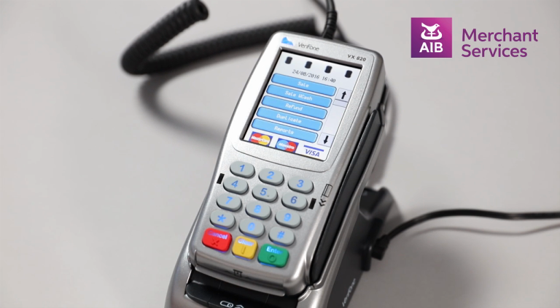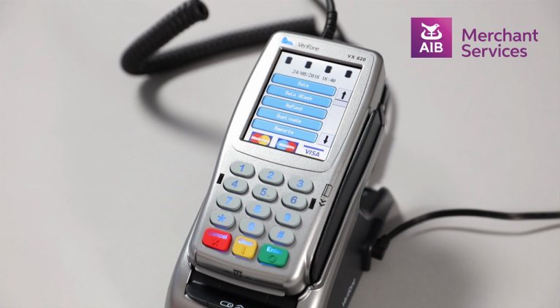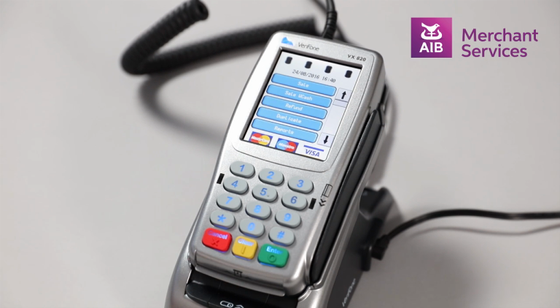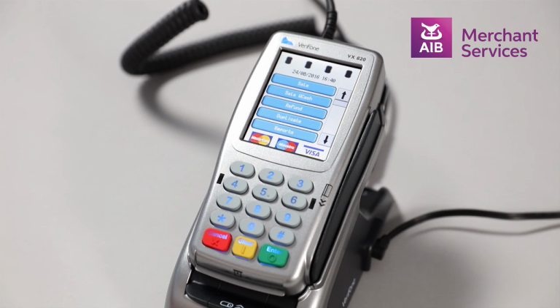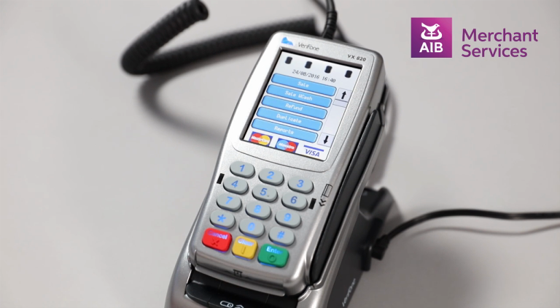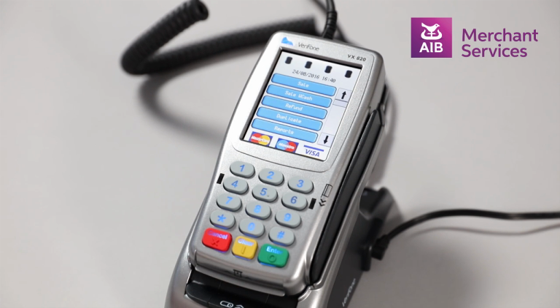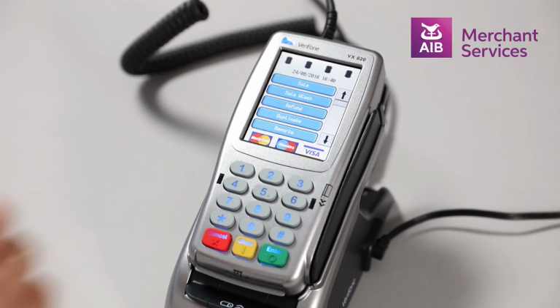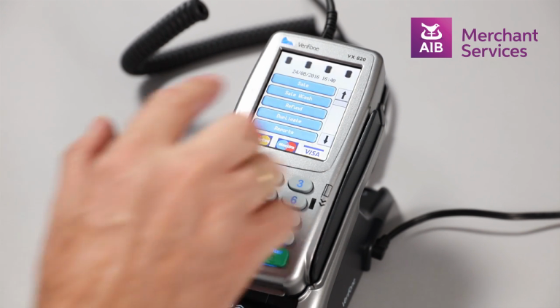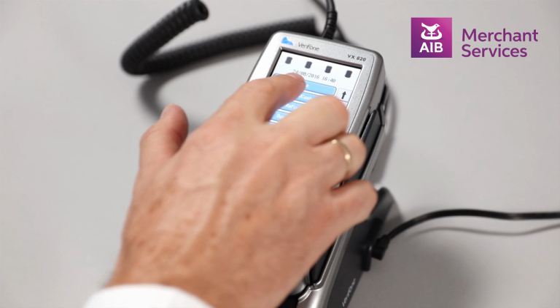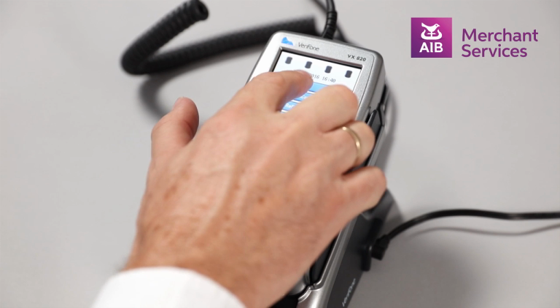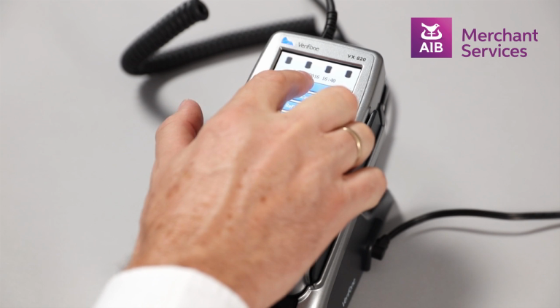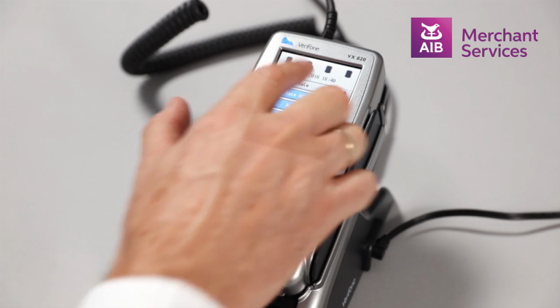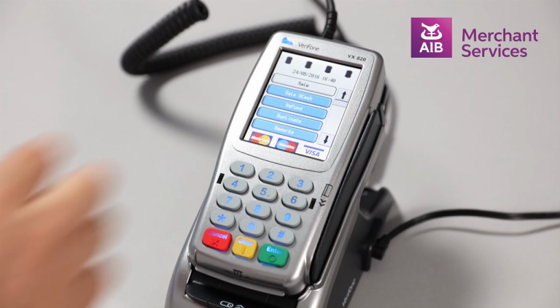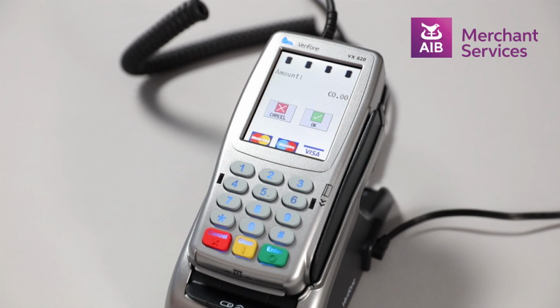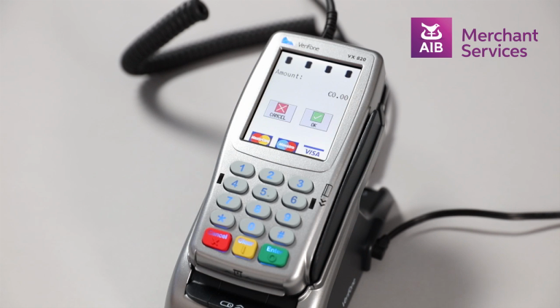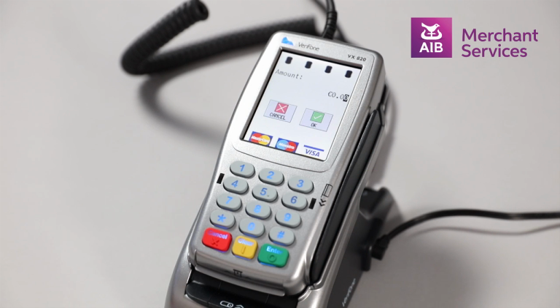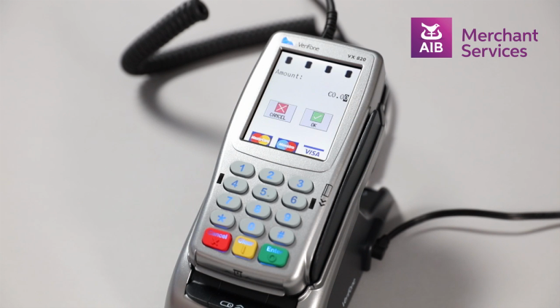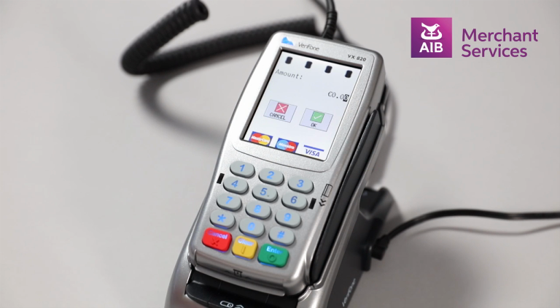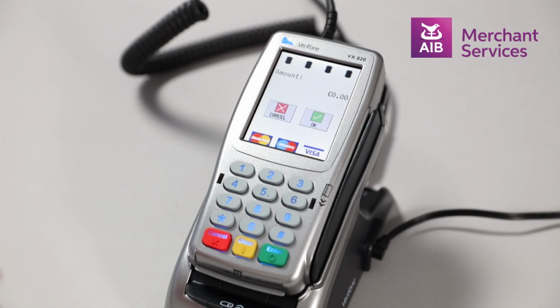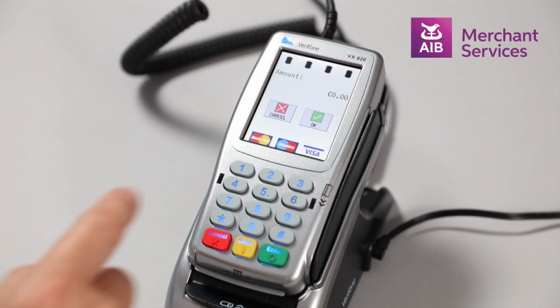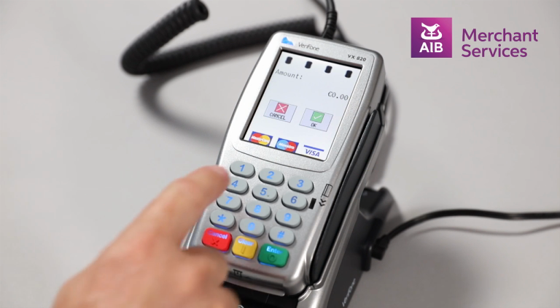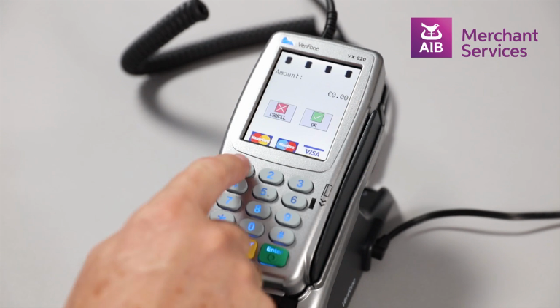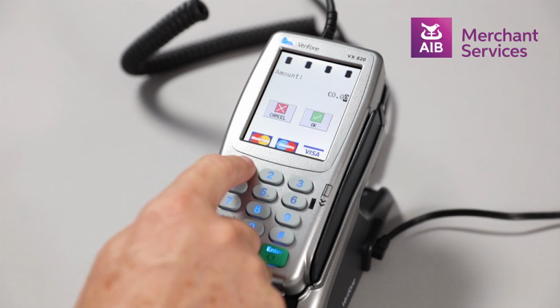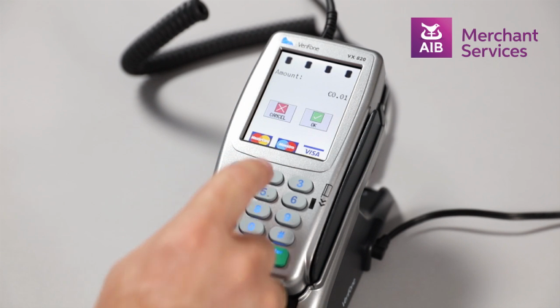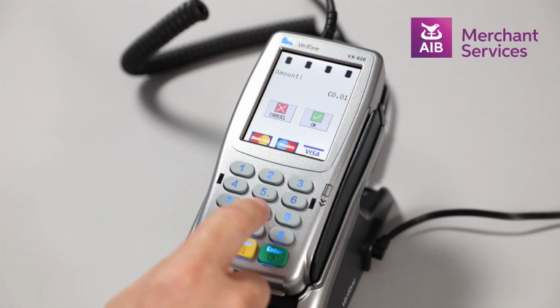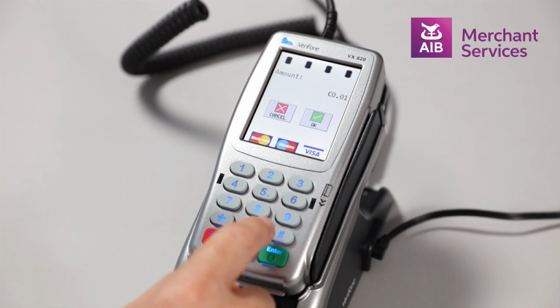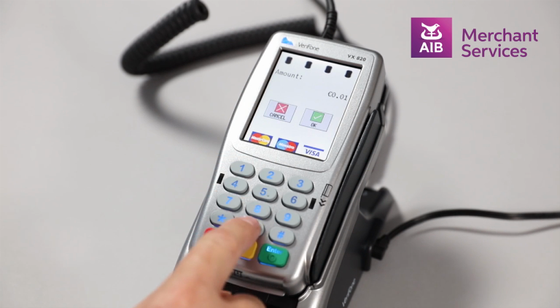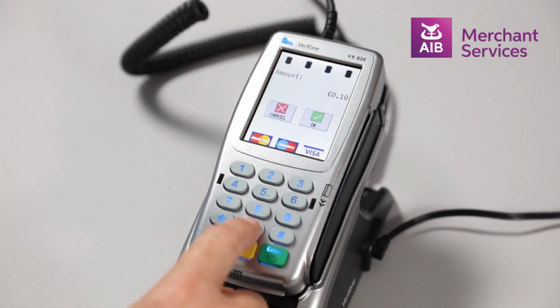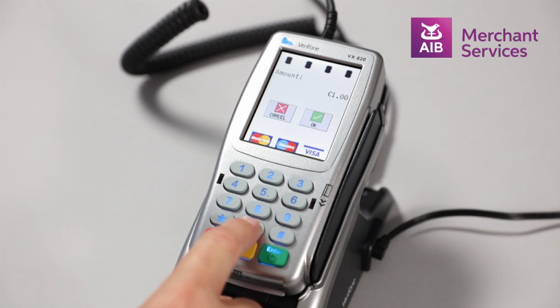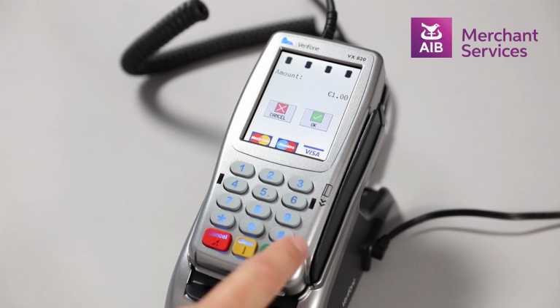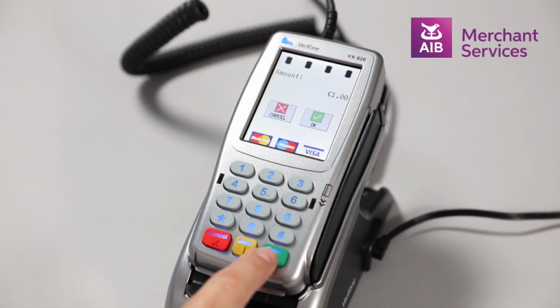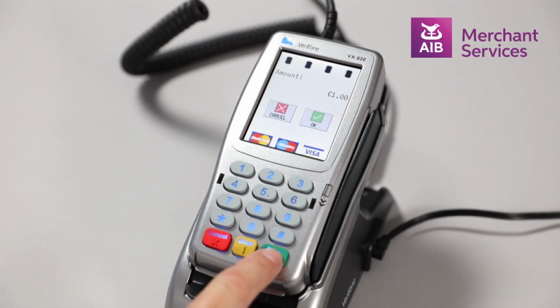Next, select Sale from the main menu. Key in the amount of the transaction and press Enter.